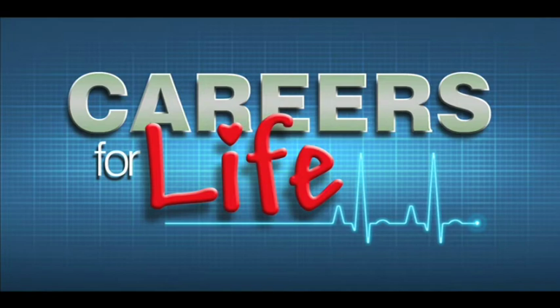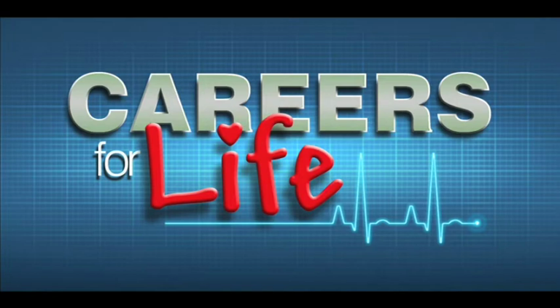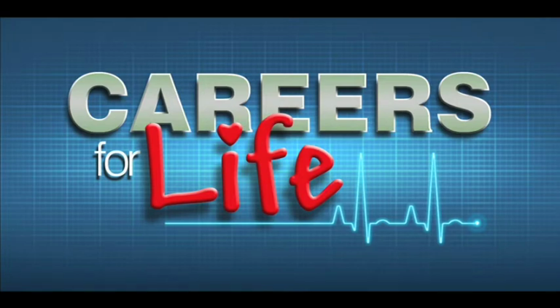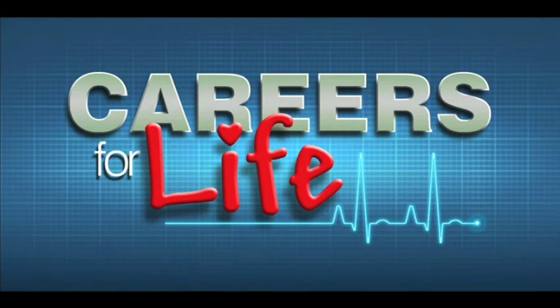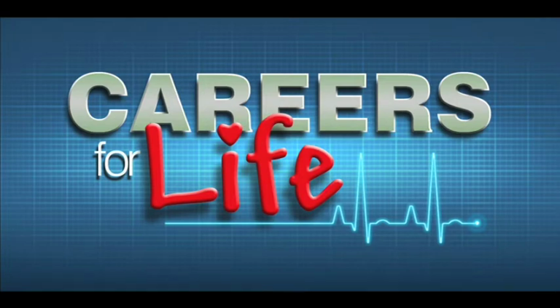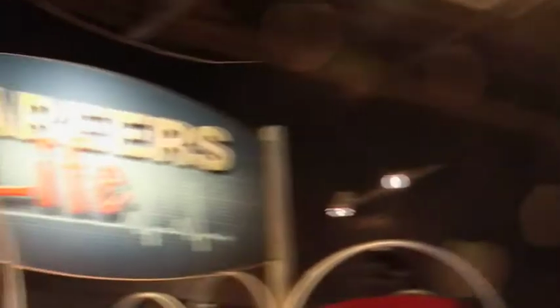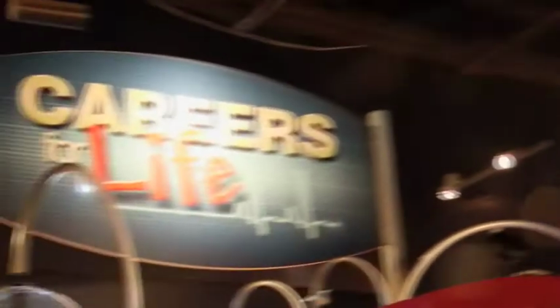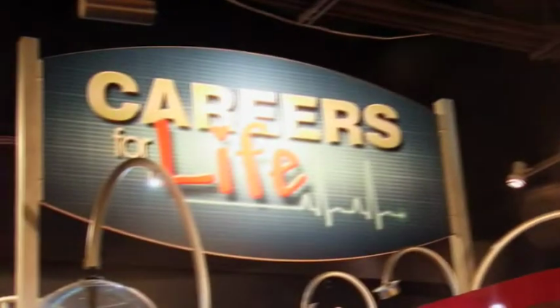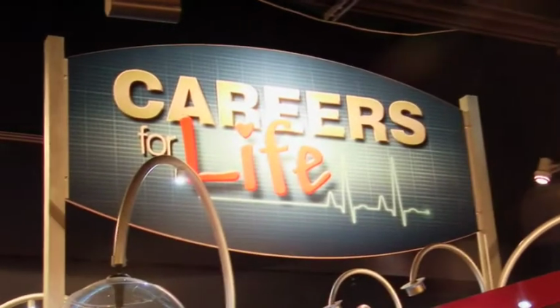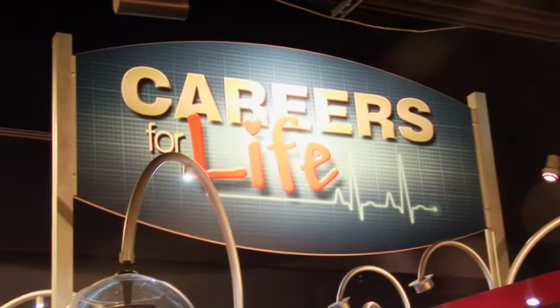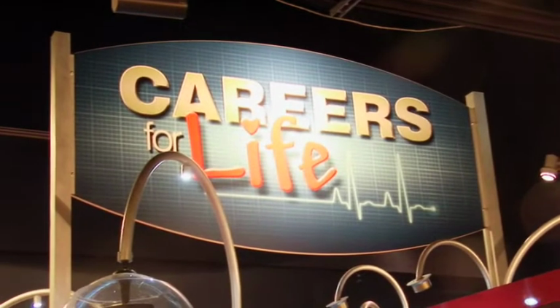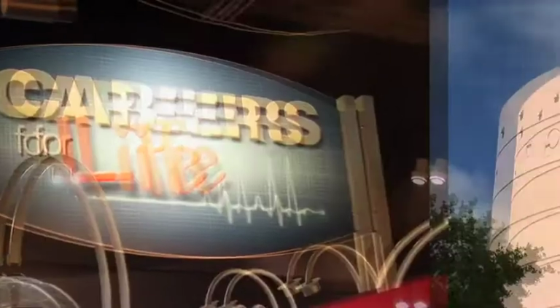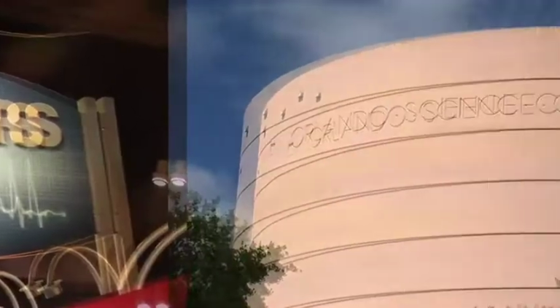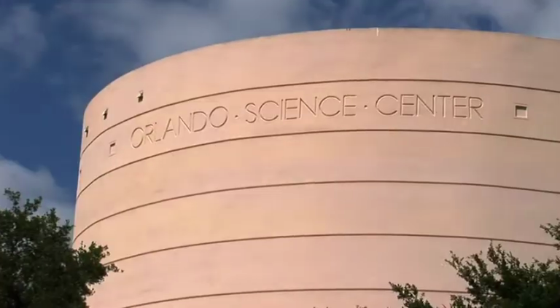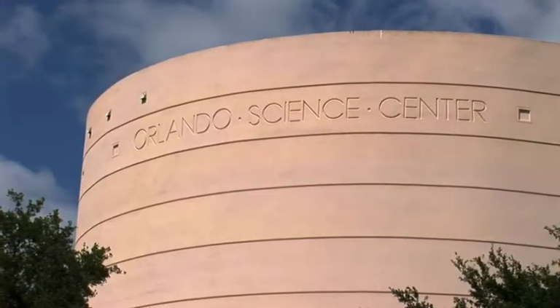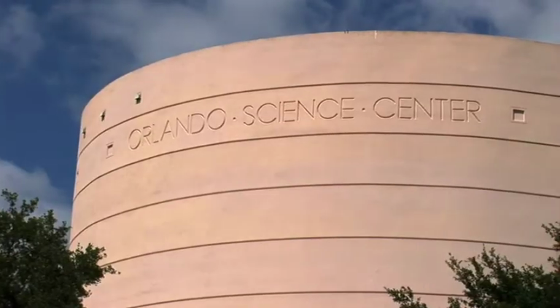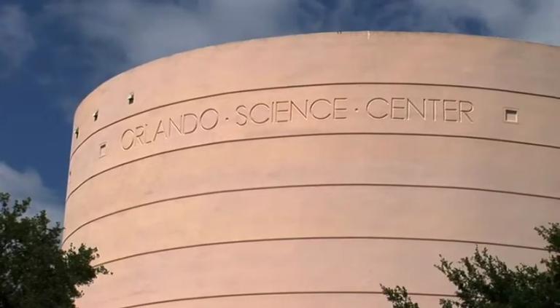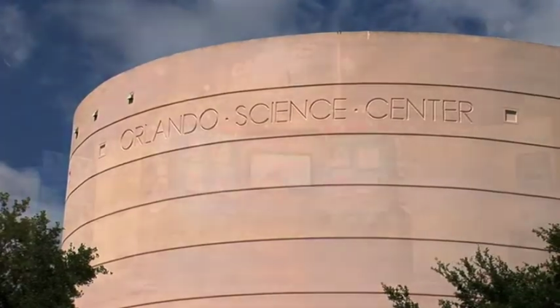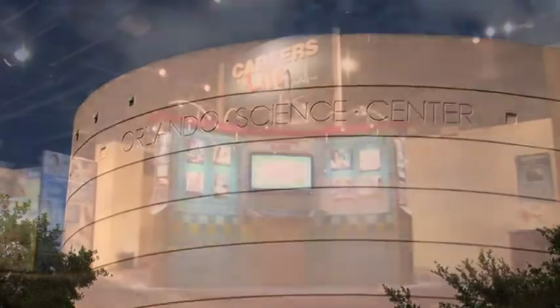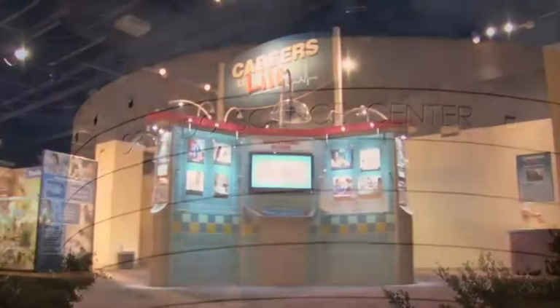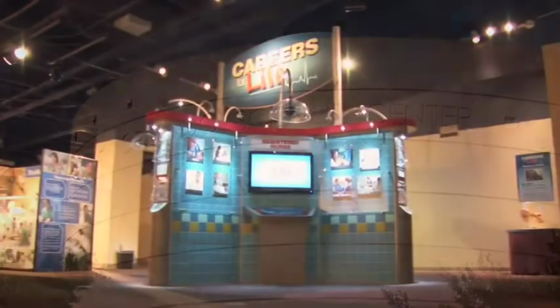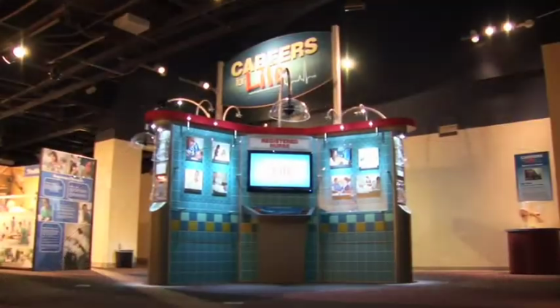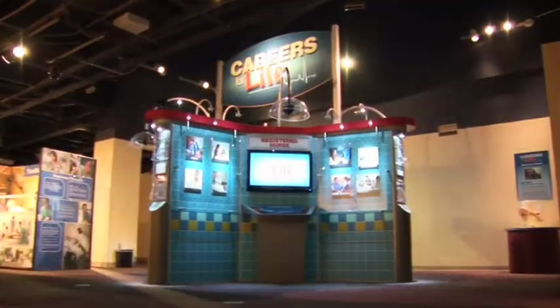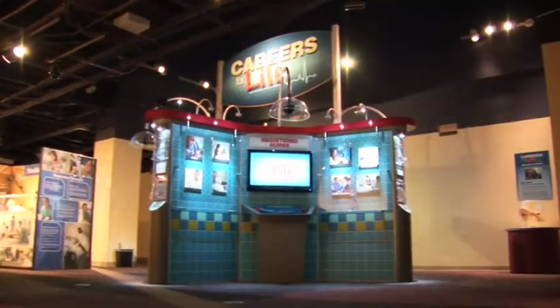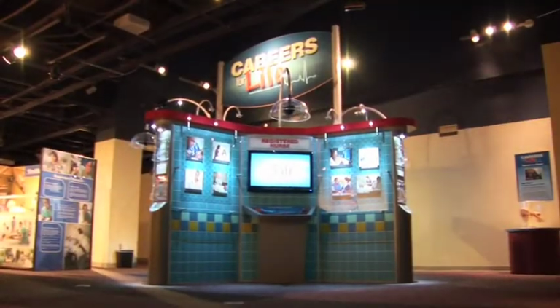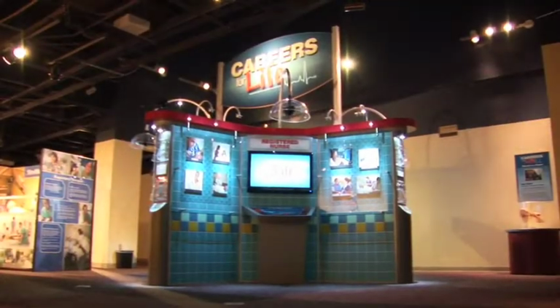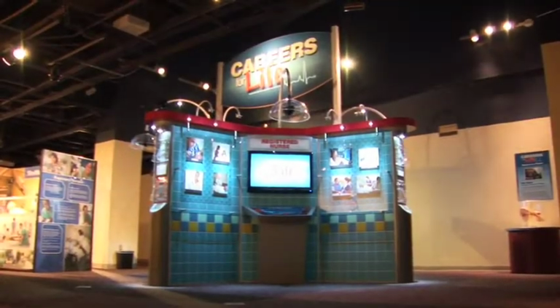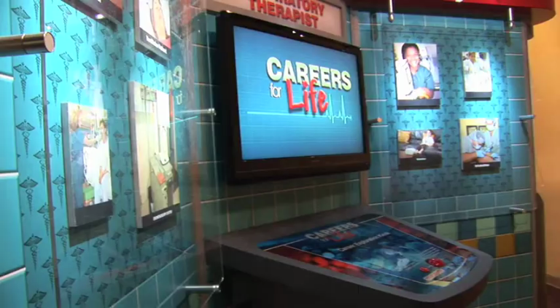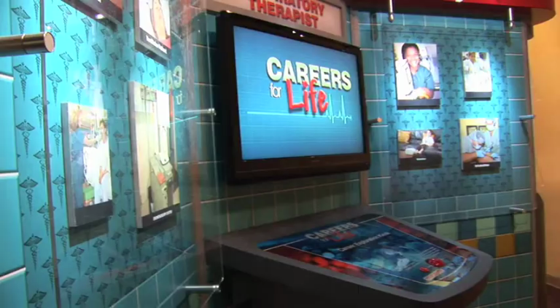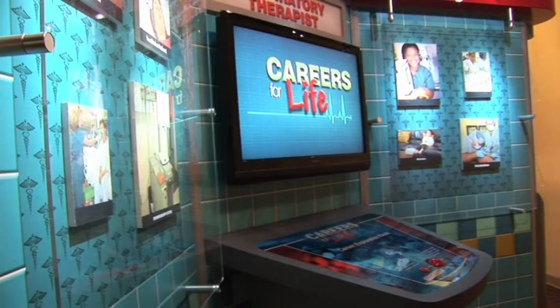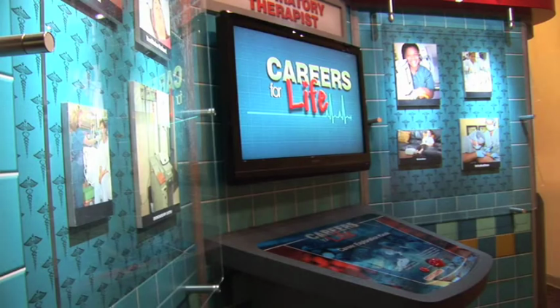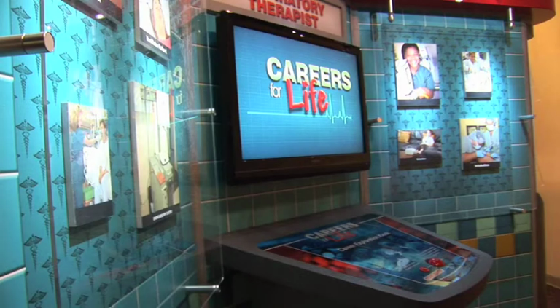Careers for Life is a new interactive and educational exhibit at the Orlando Science Center that highlights specific career options in the health industry.